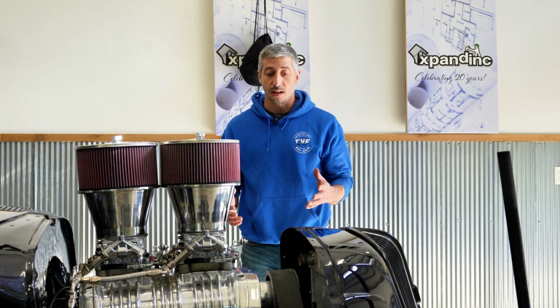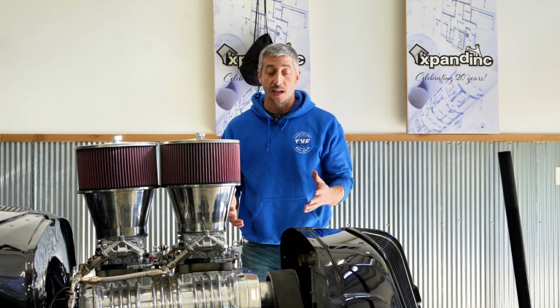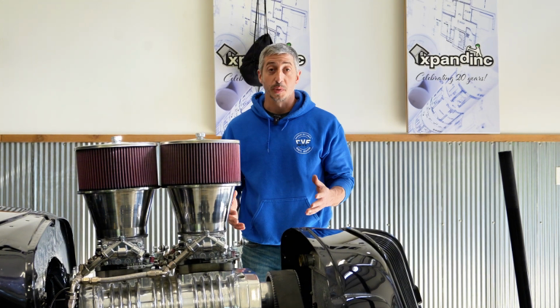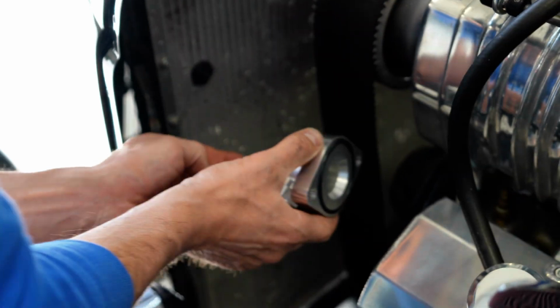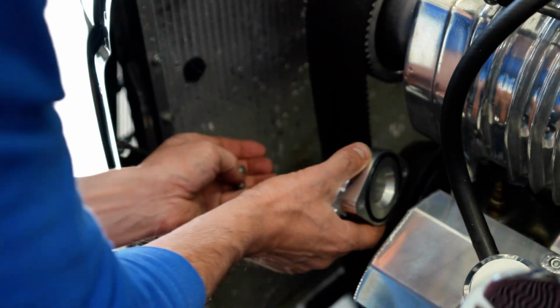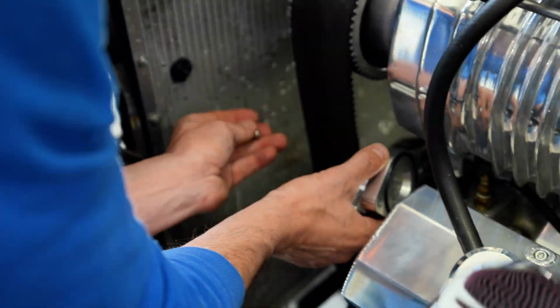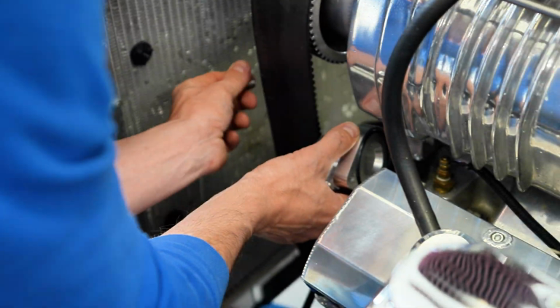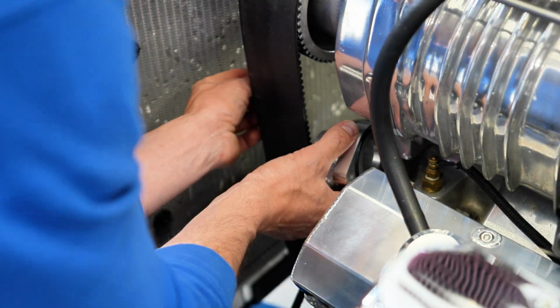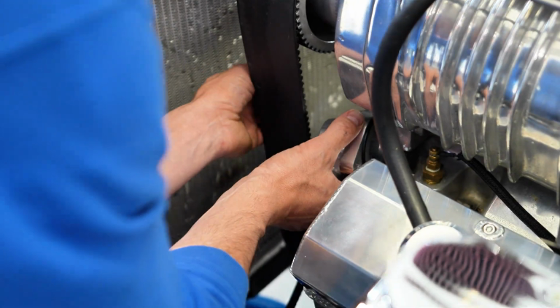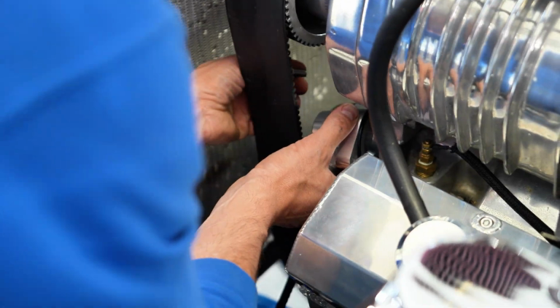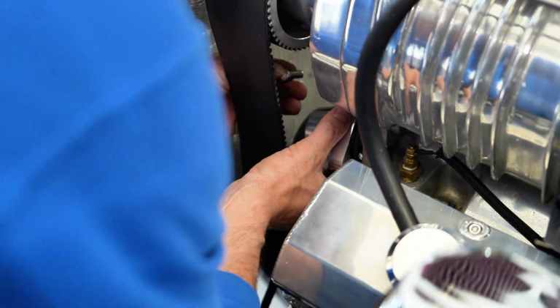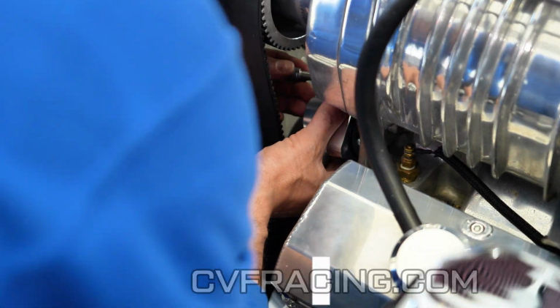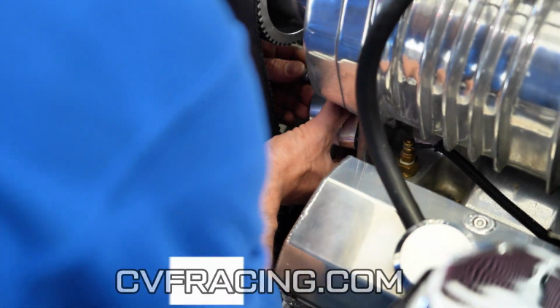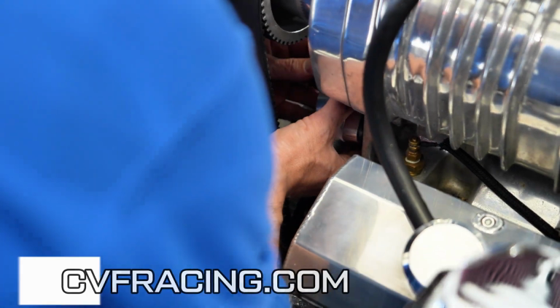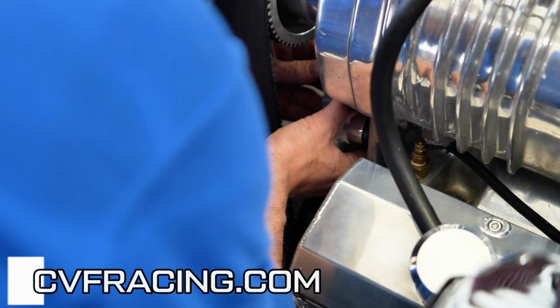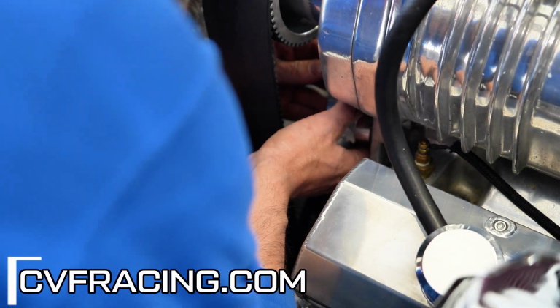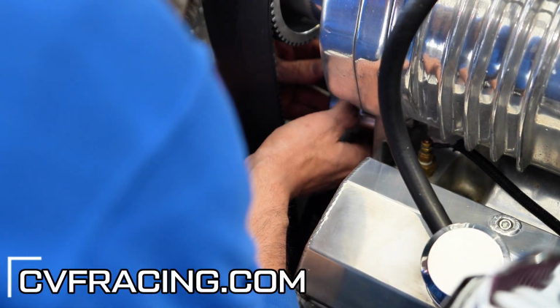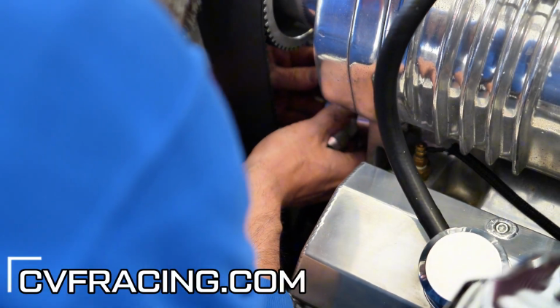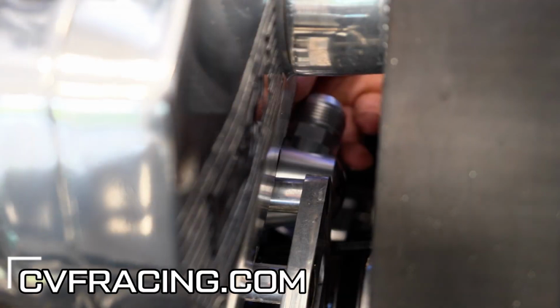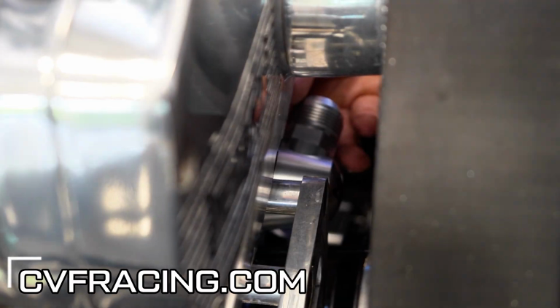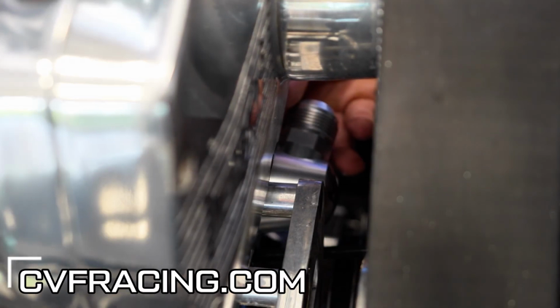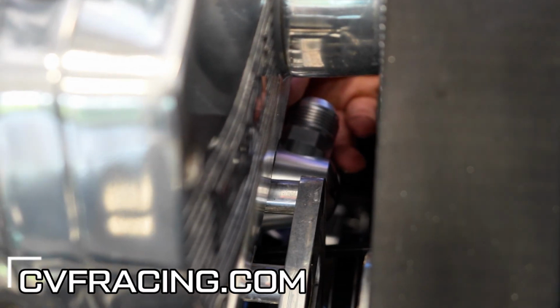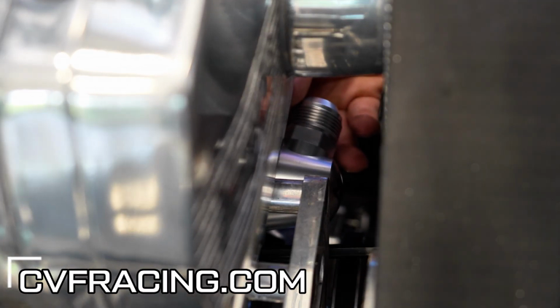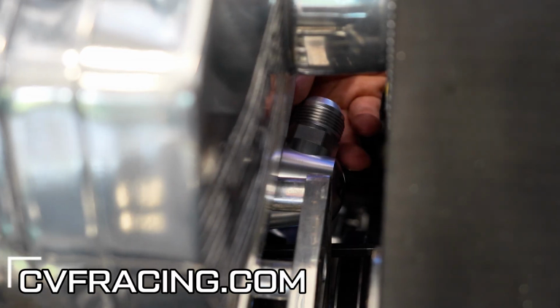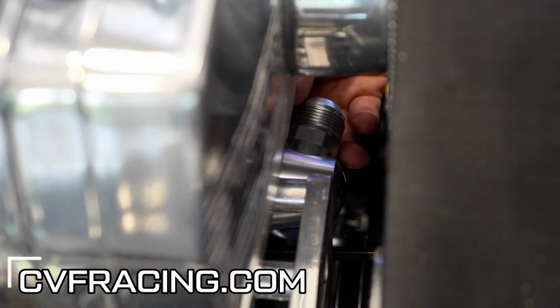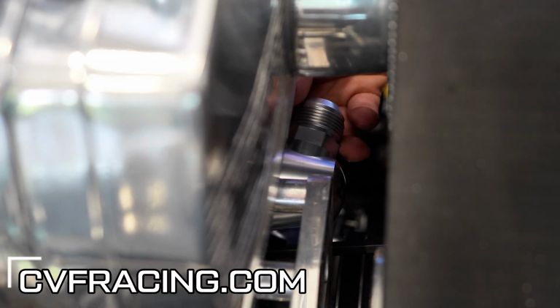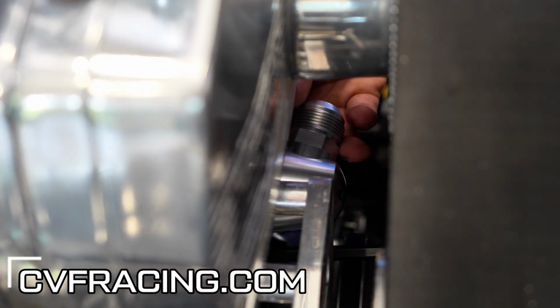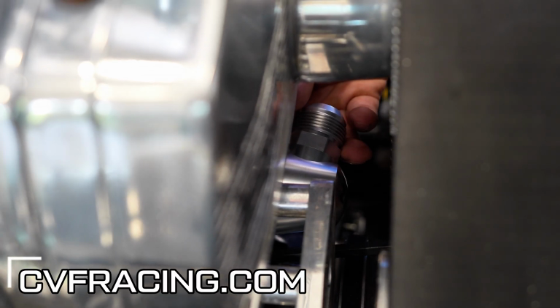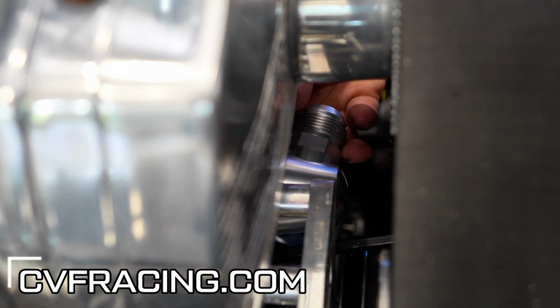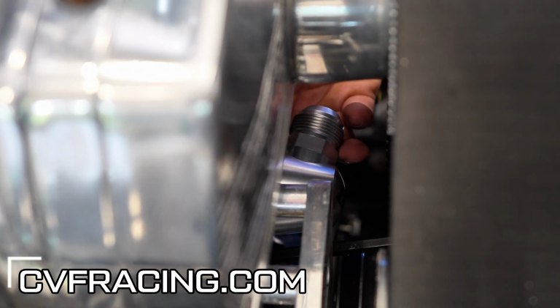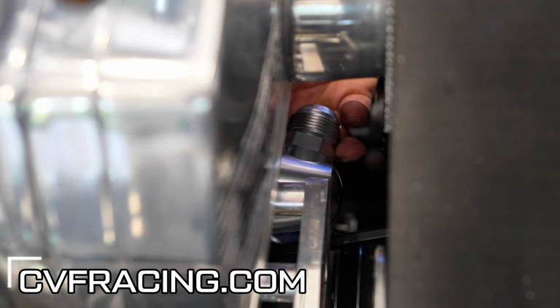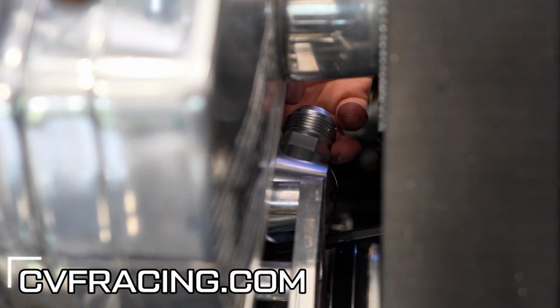In our case we need to use a 90-degree end to get behind the blower belts — real tight clearance. We also have straight fittings available on our website.